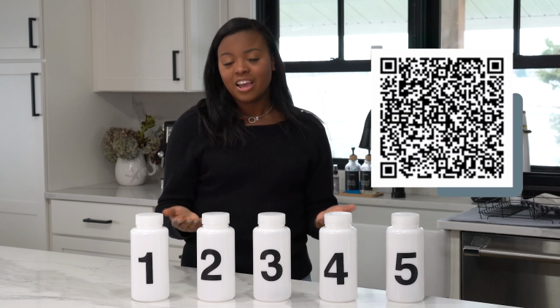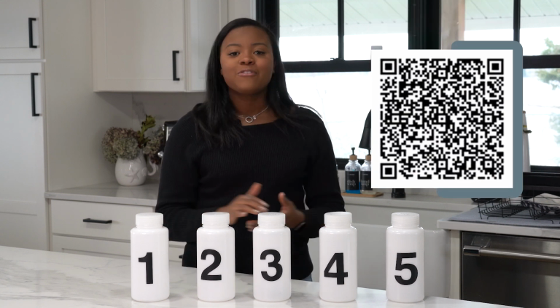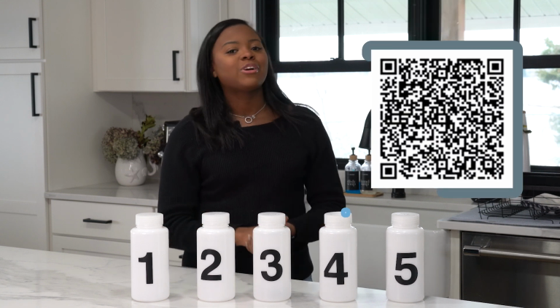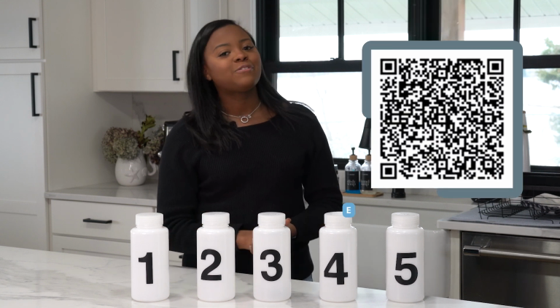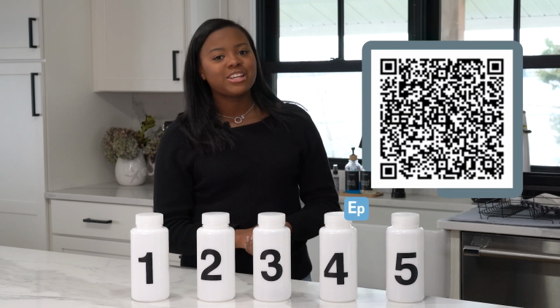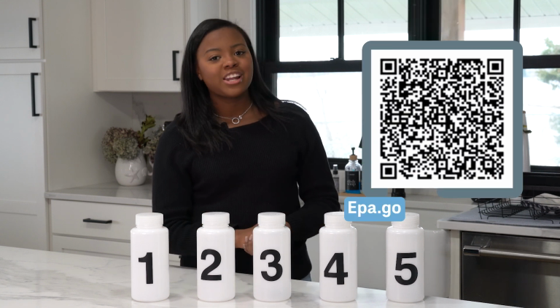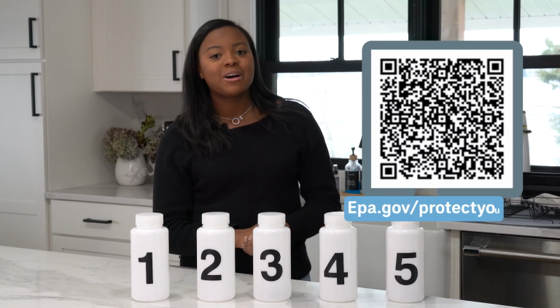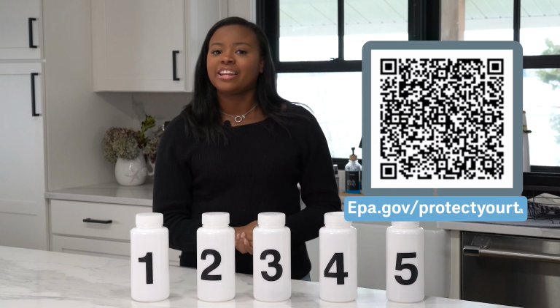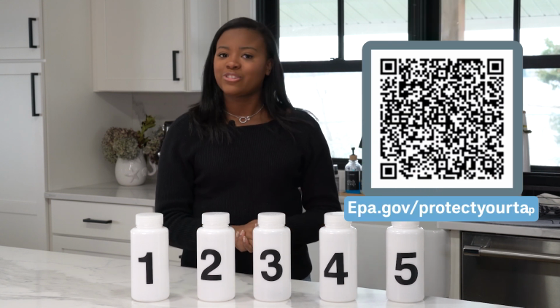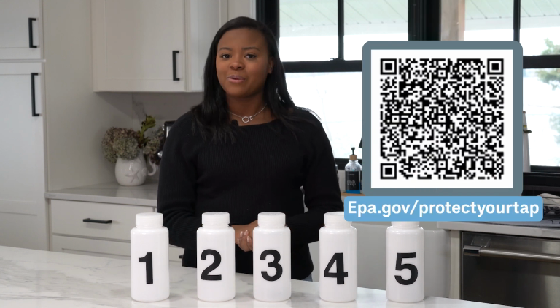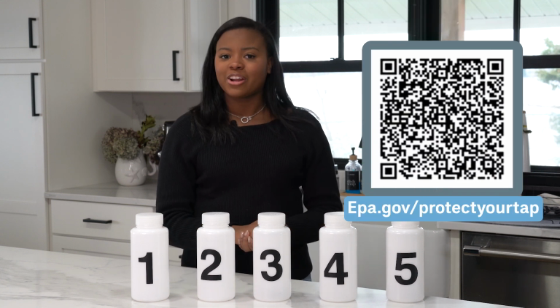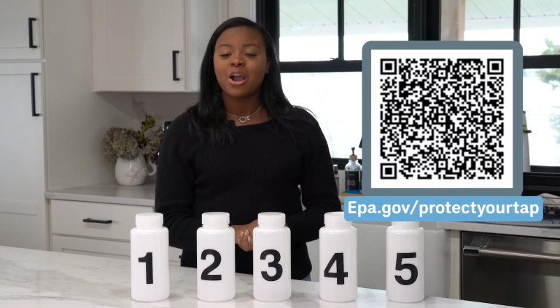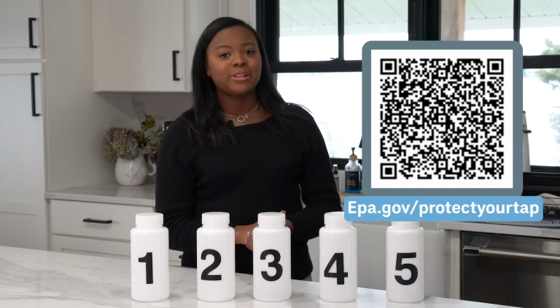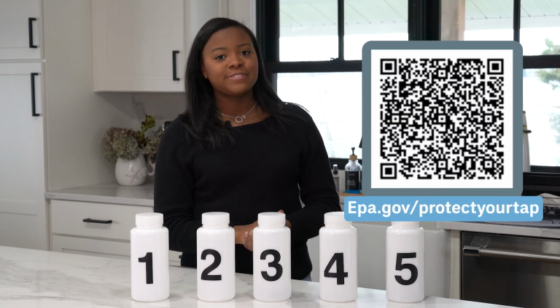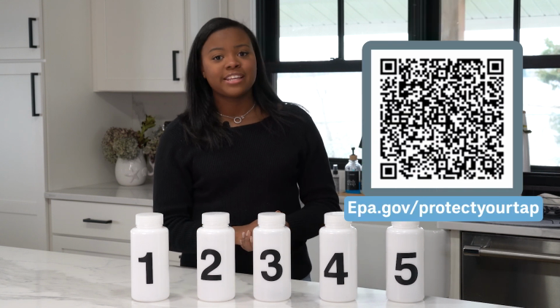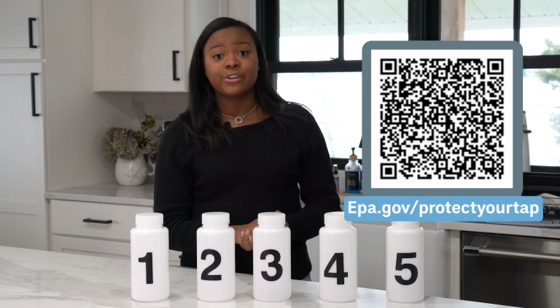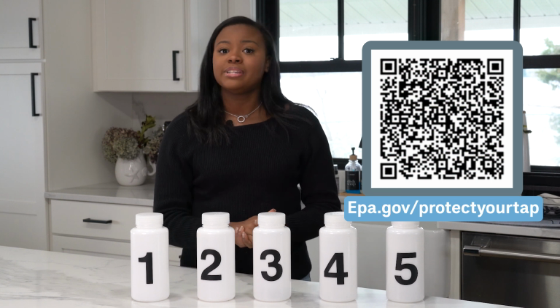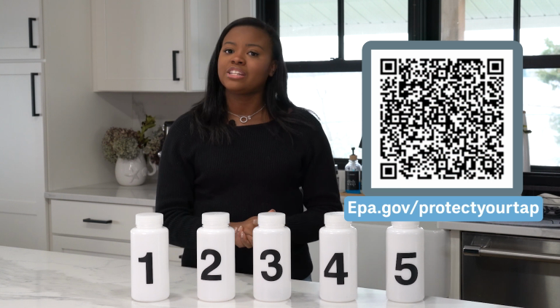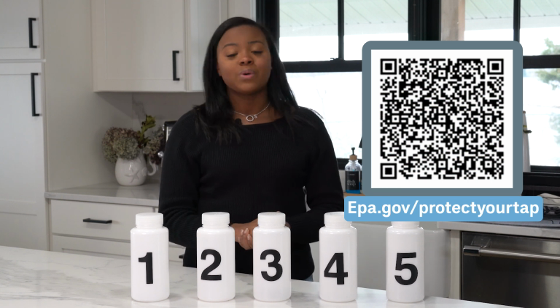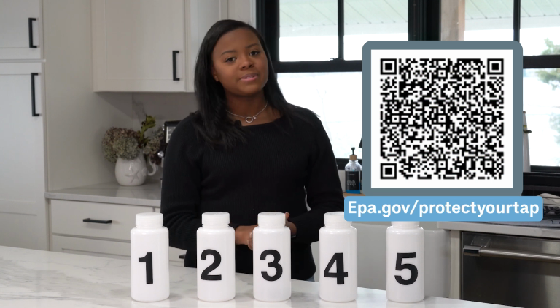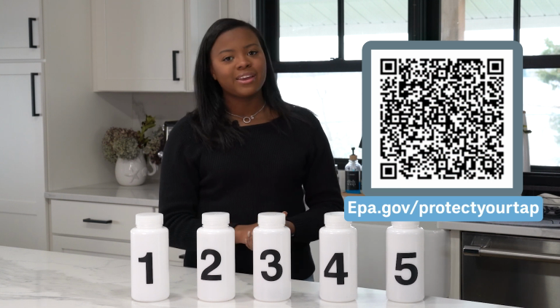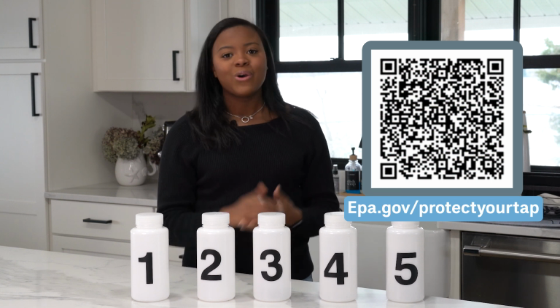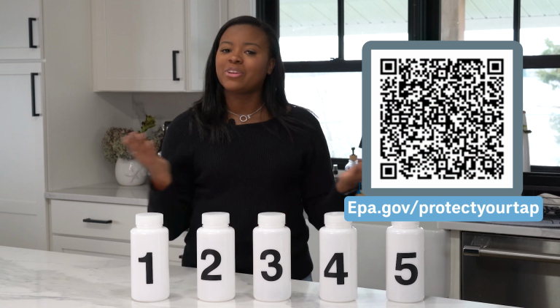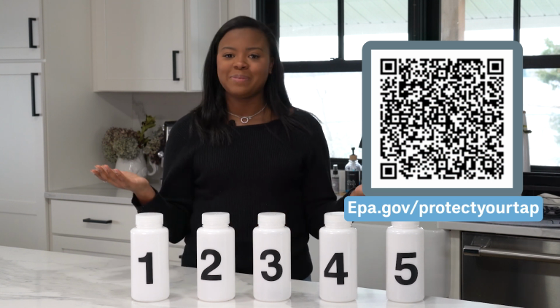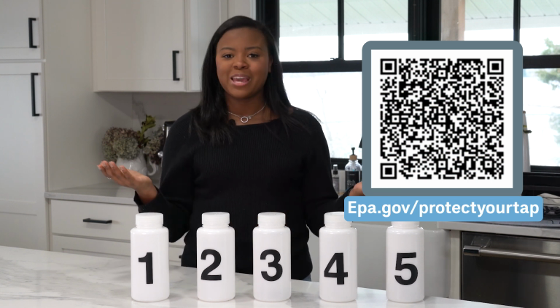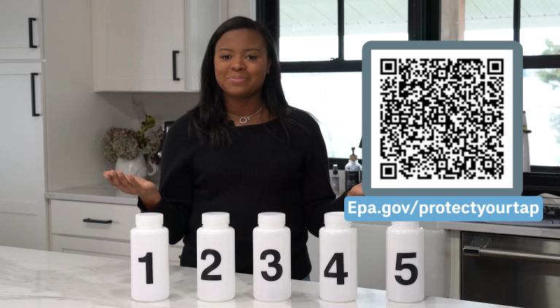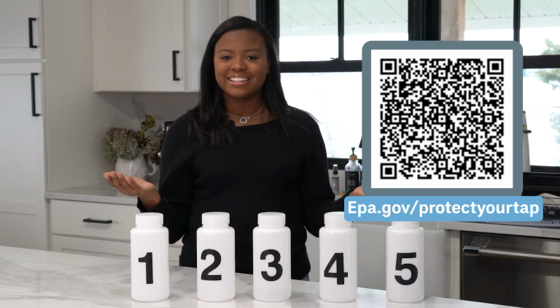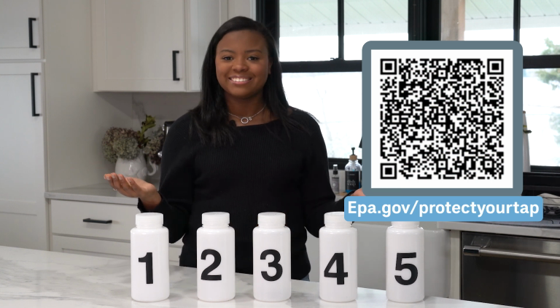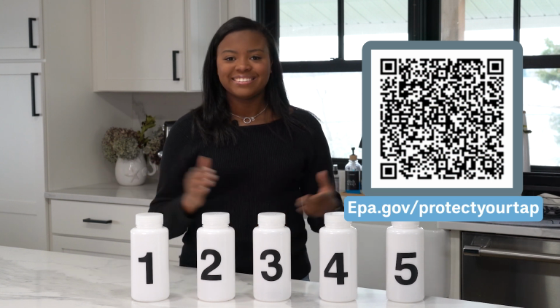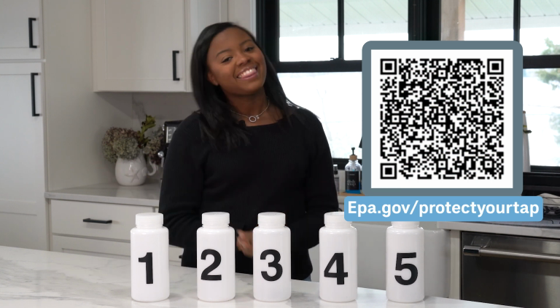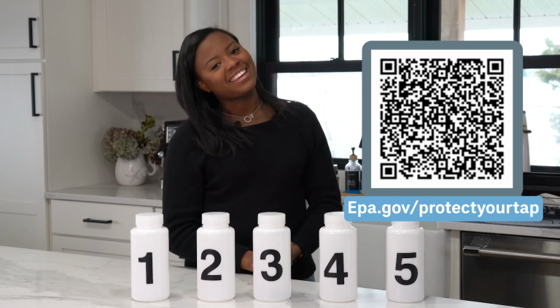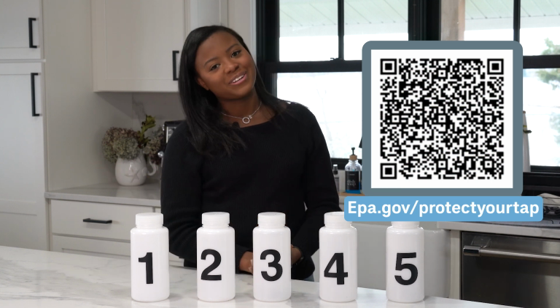For more information about lead and drinking water, please visit your utility's website or the EPA website. Thank you.